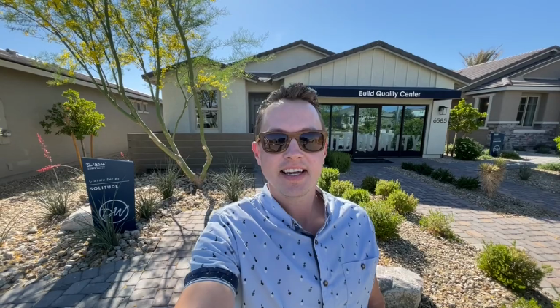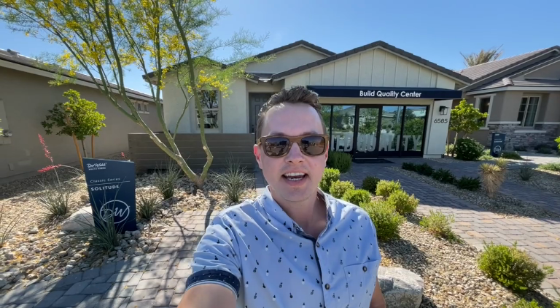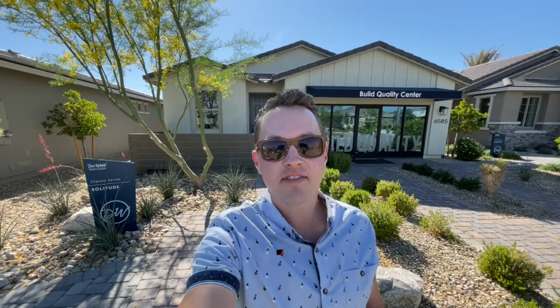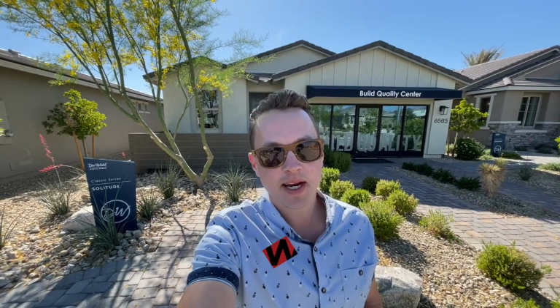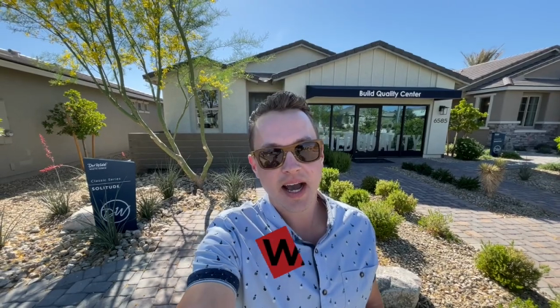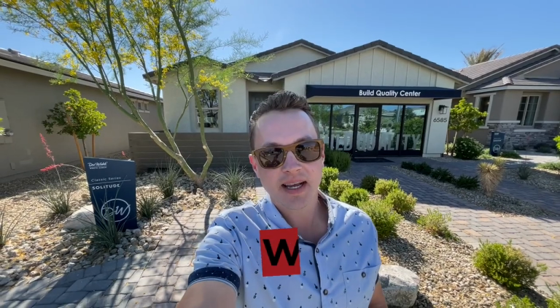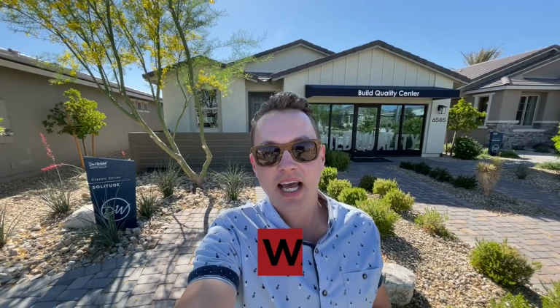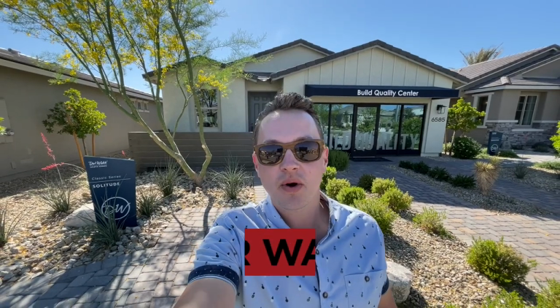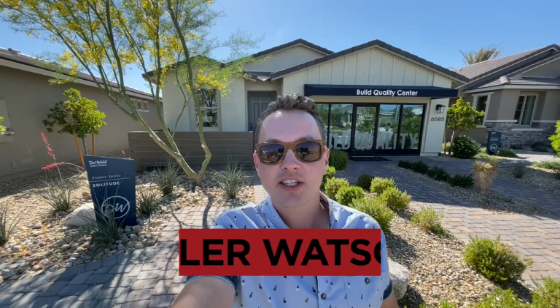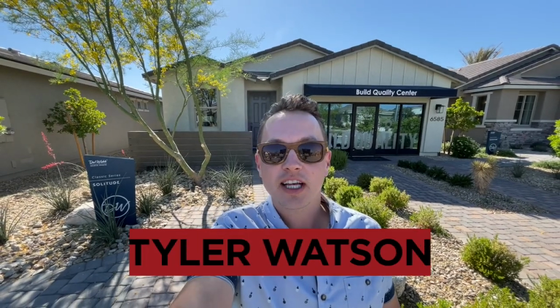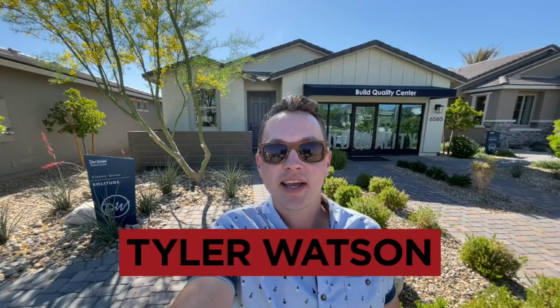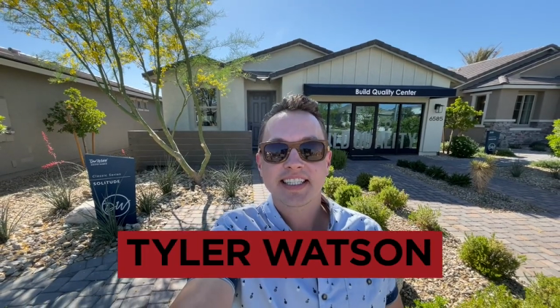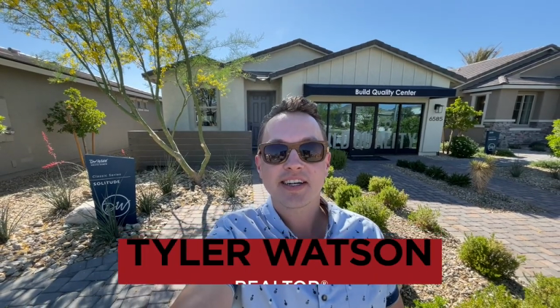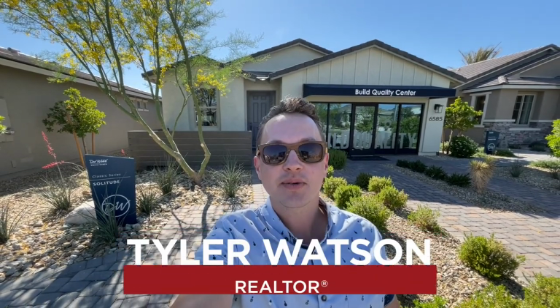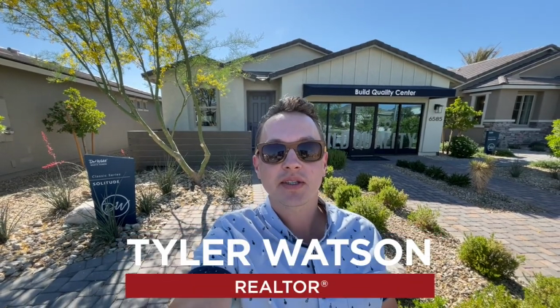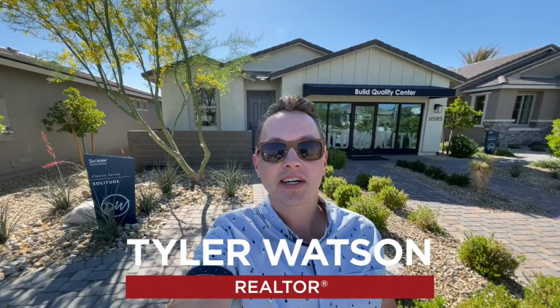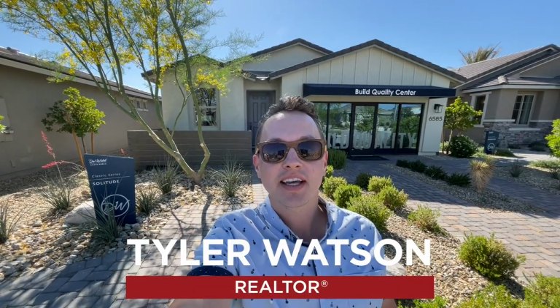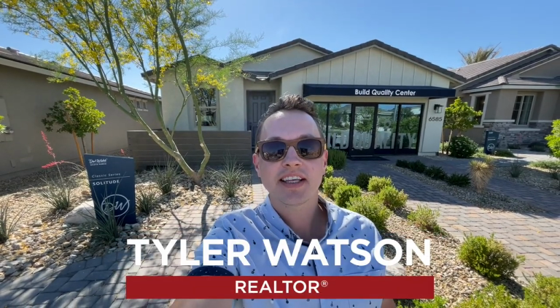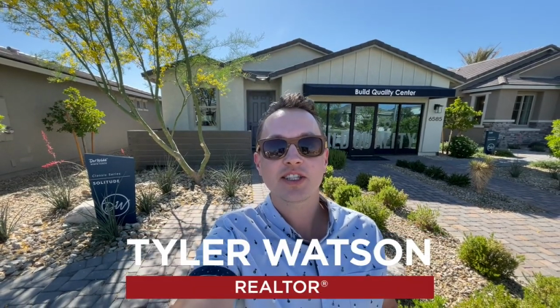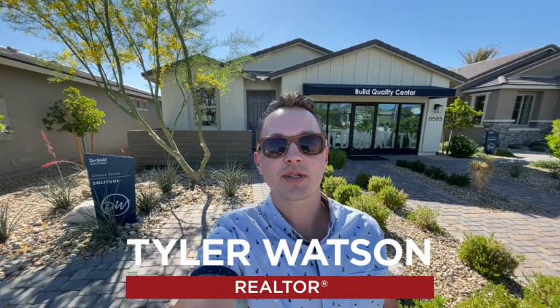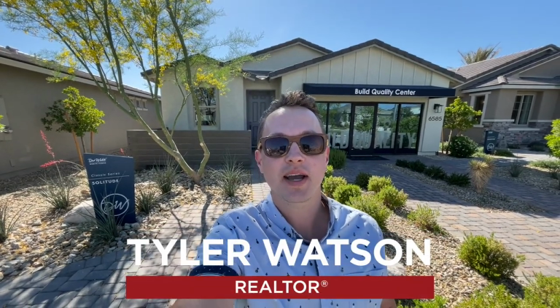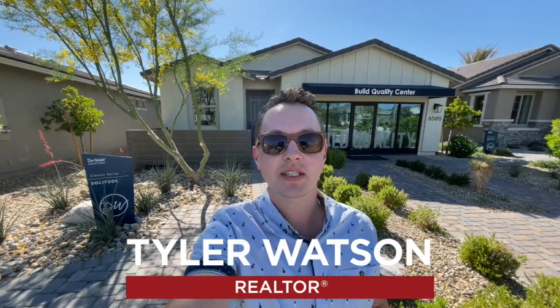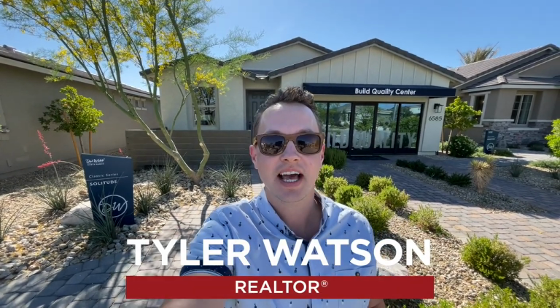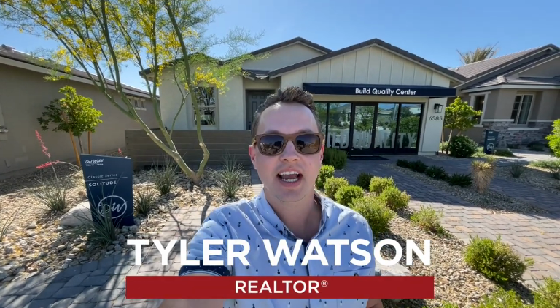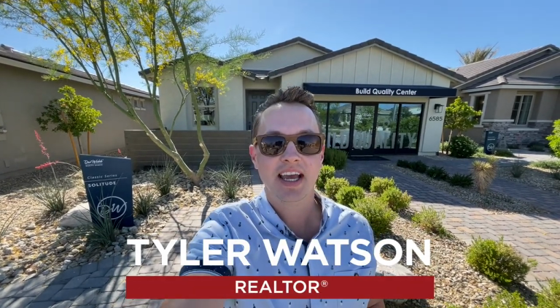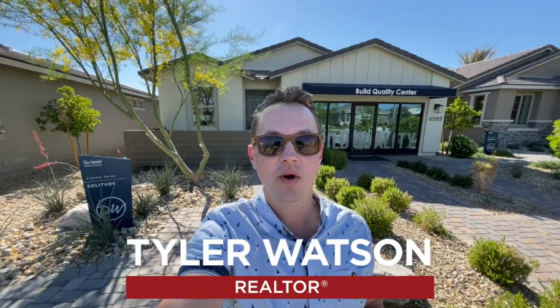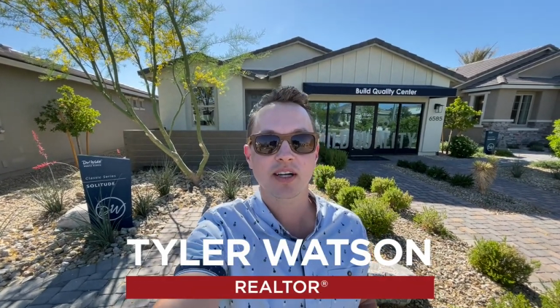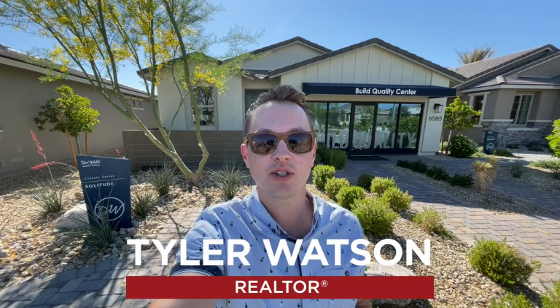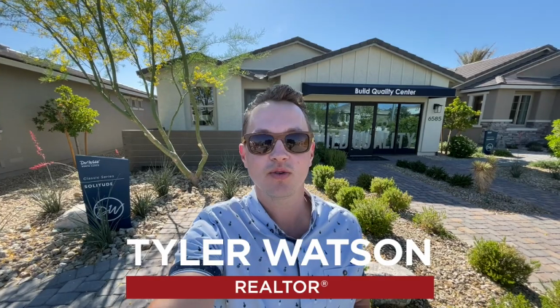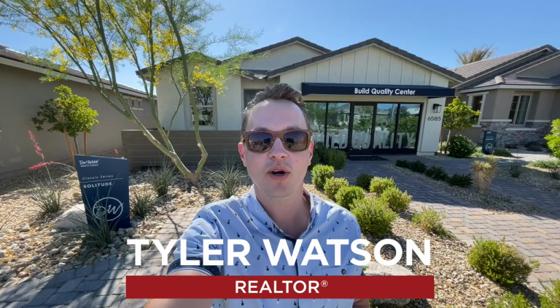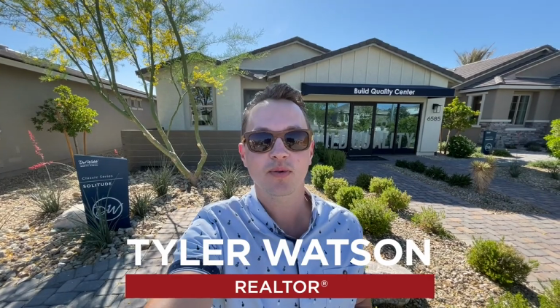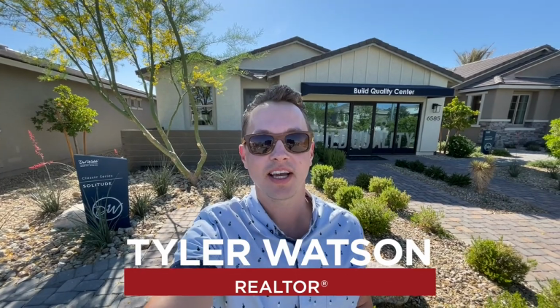Hey everybody, my name is Tyler Watson, your Las Vegas and Henderson Realtor. This is Tour Time with Tyler and welcome to North Ranch.